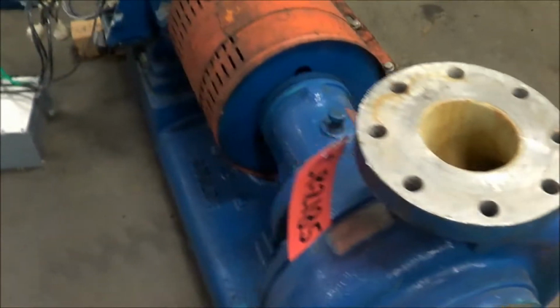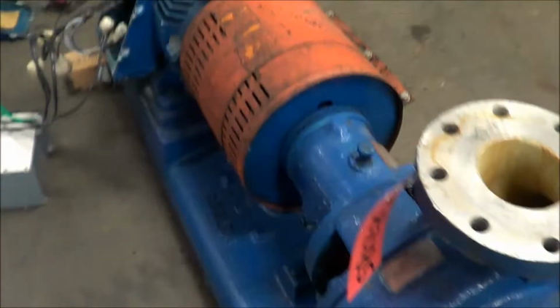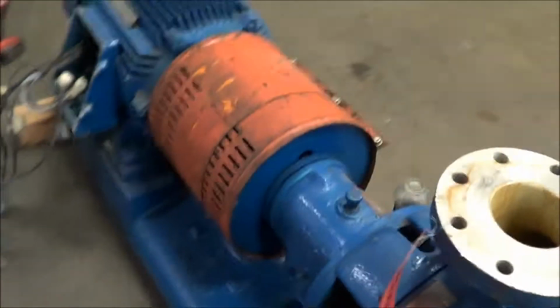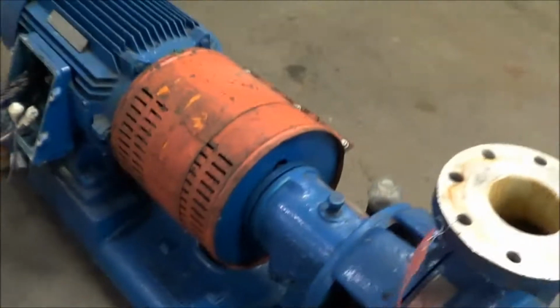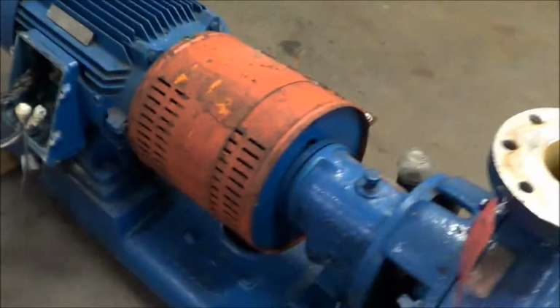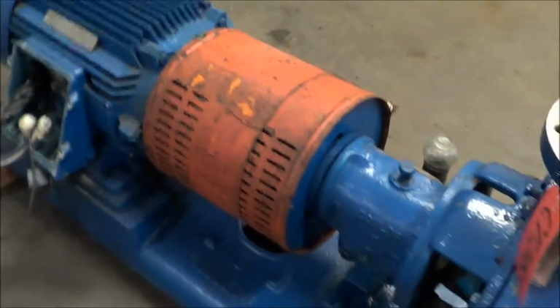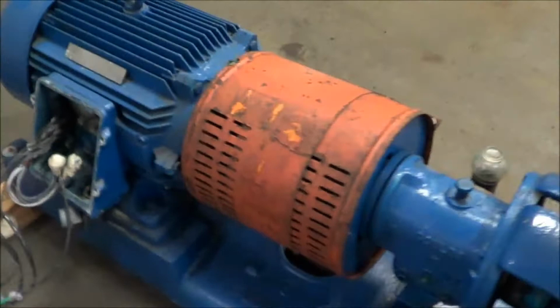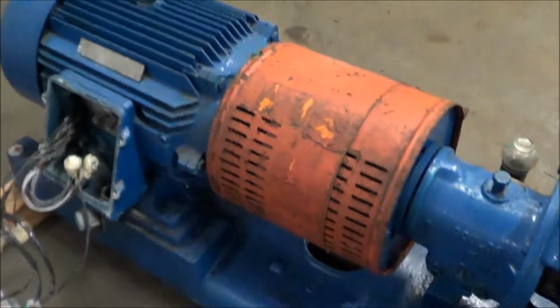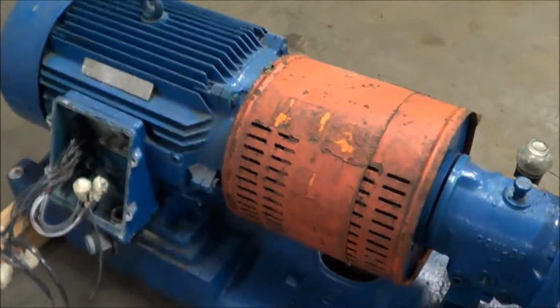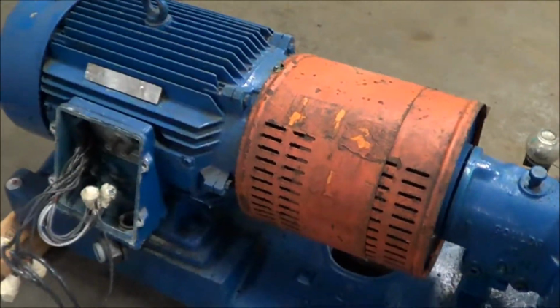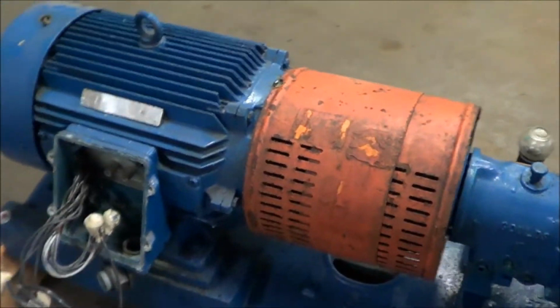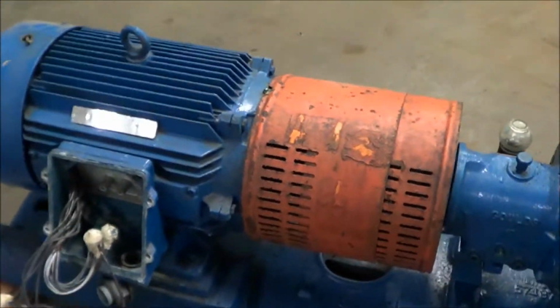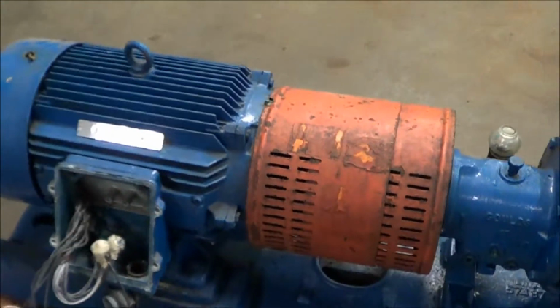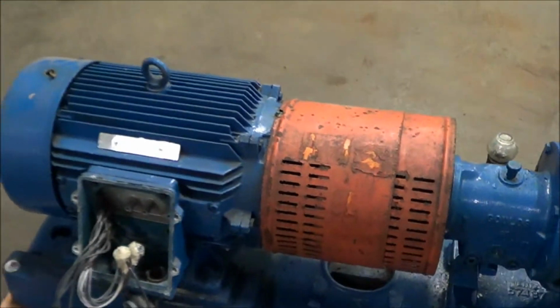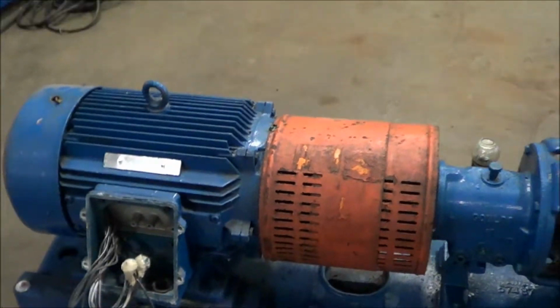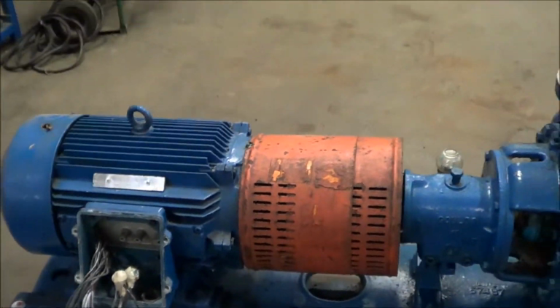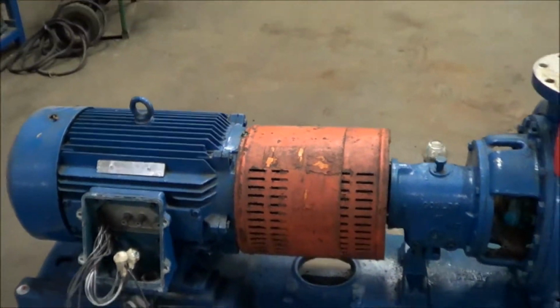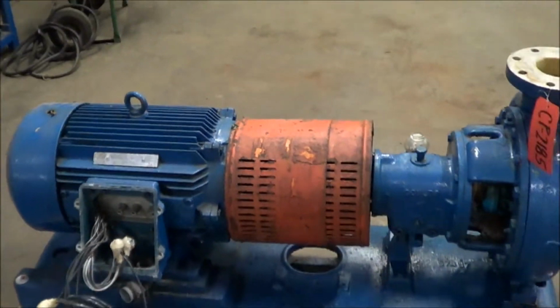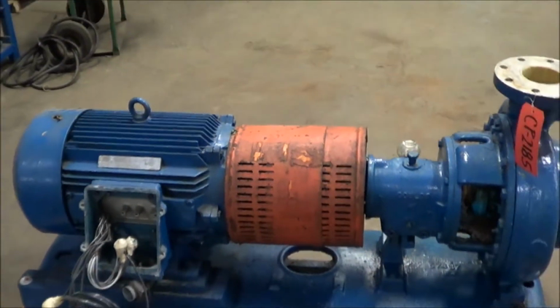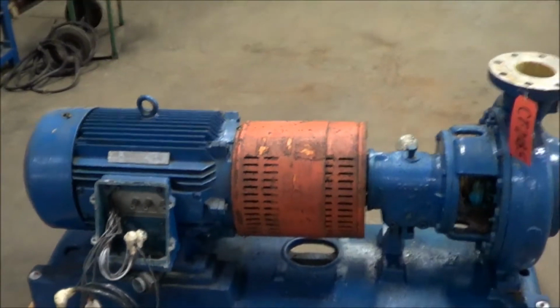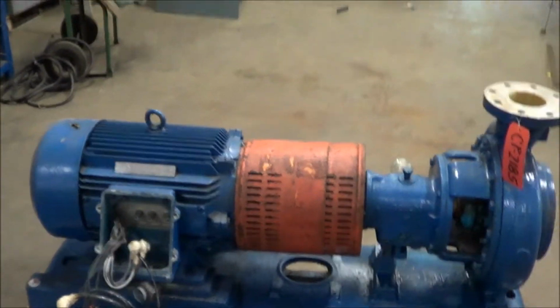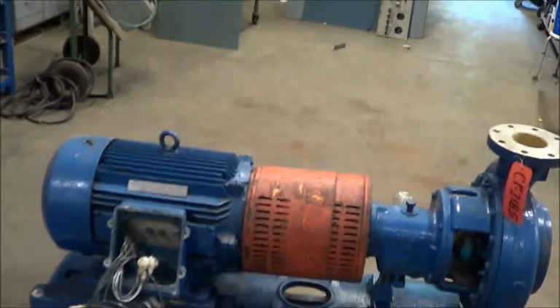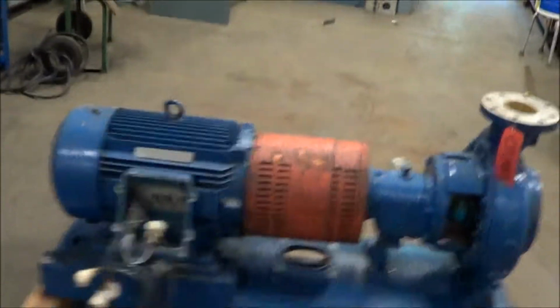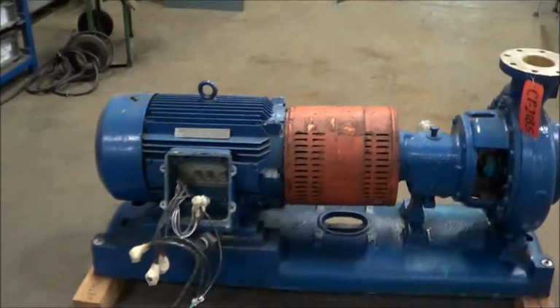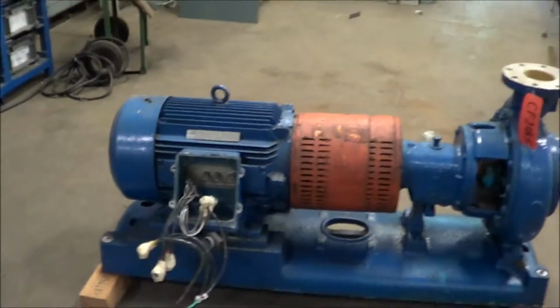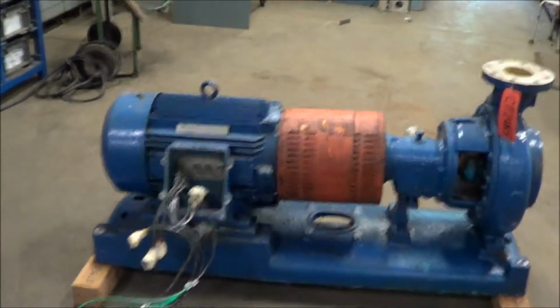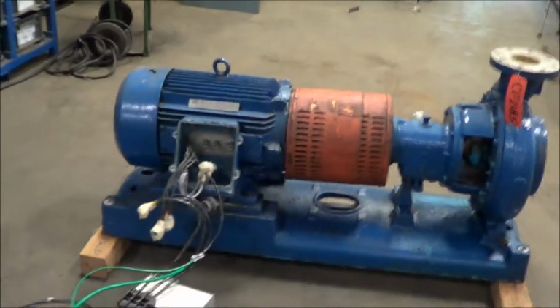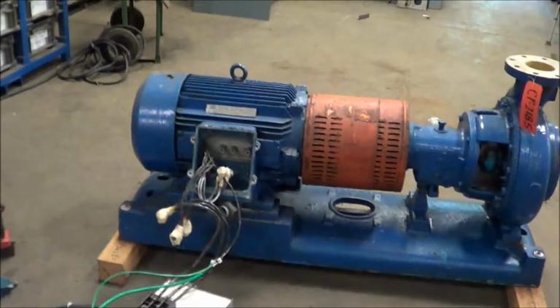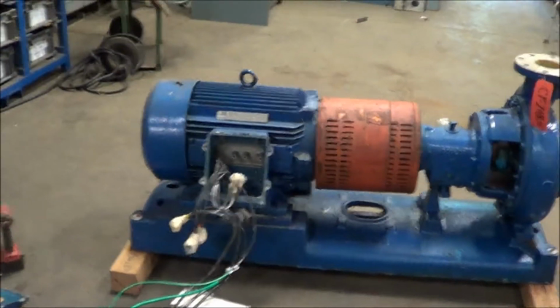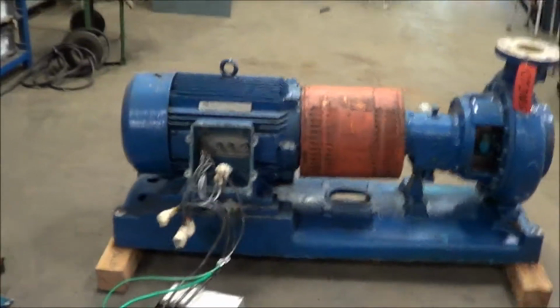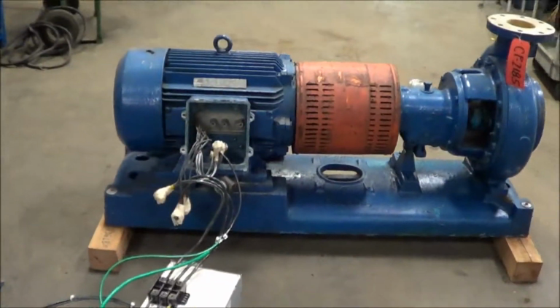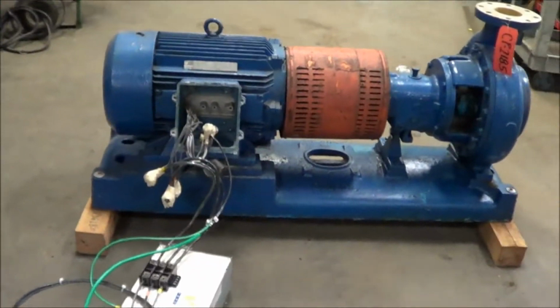Once again, this is a Goulds 50 horsepower centrifugal pump brought to you by Lanco. We will now run it for you.